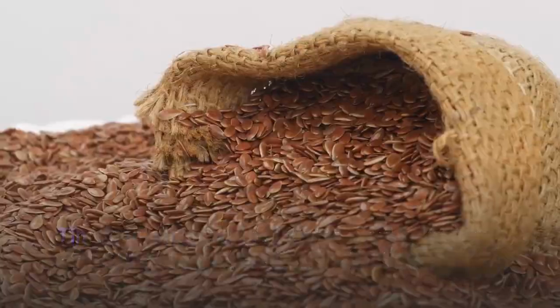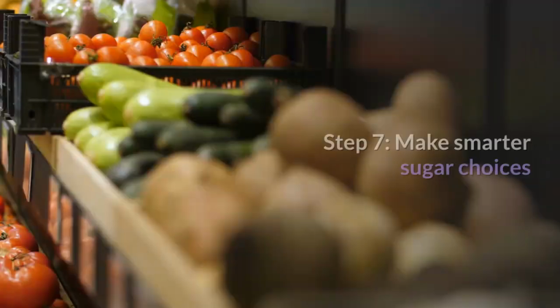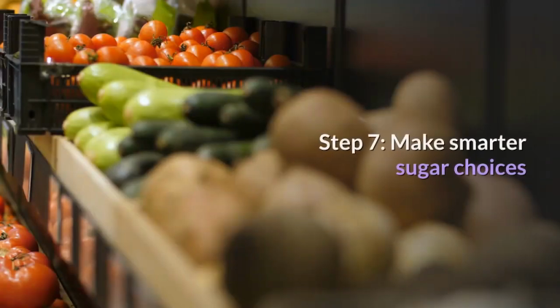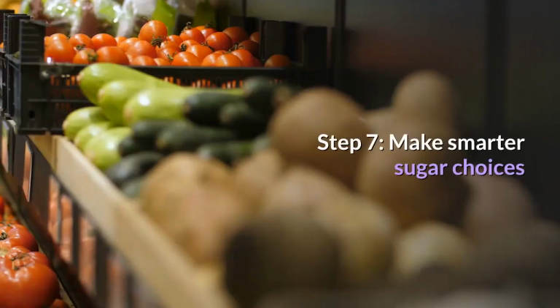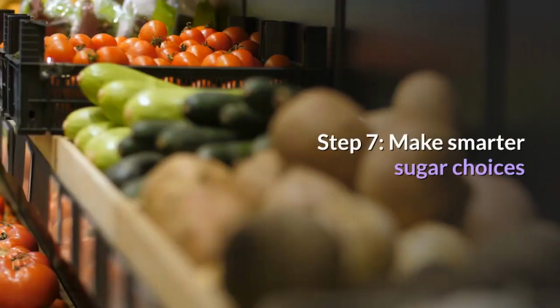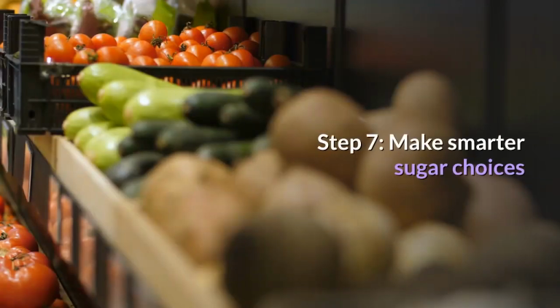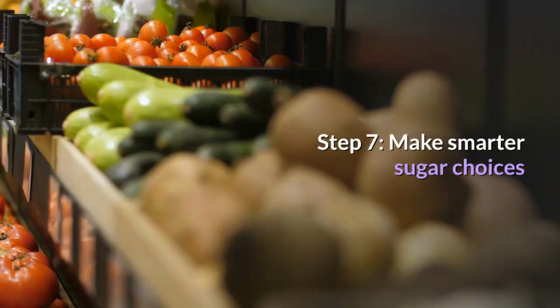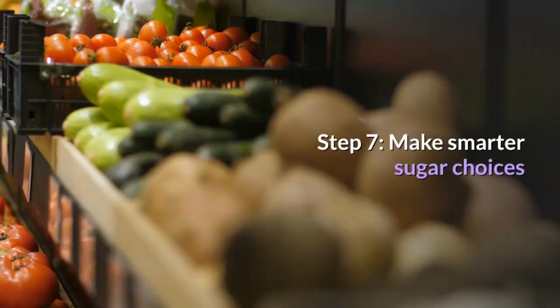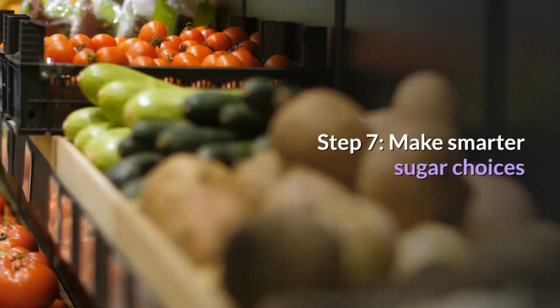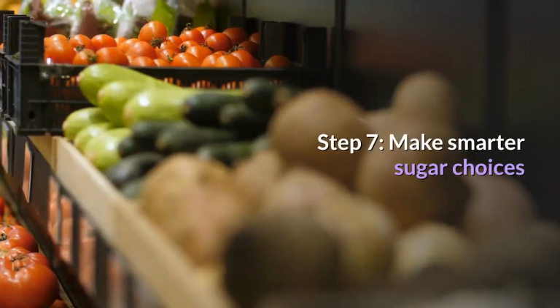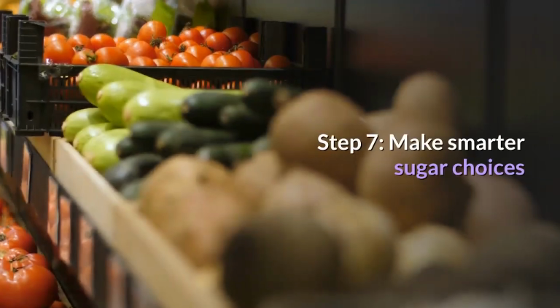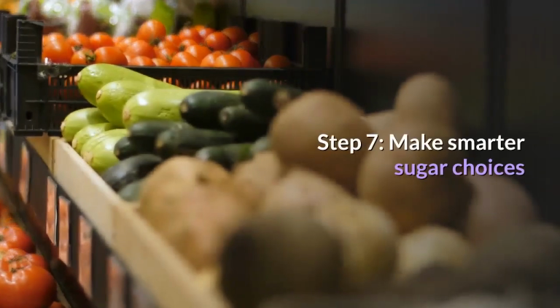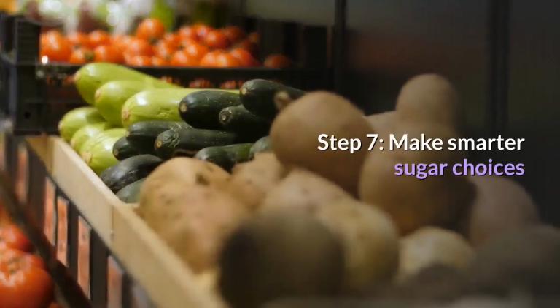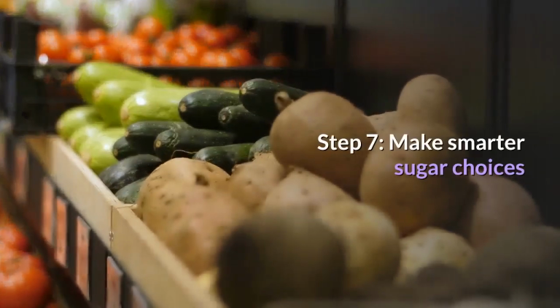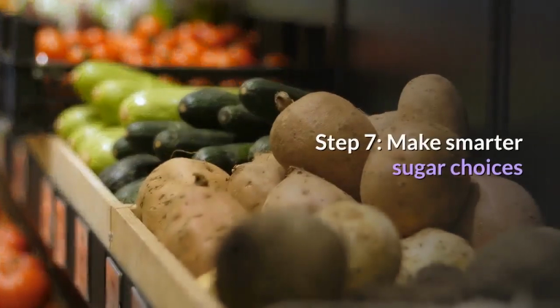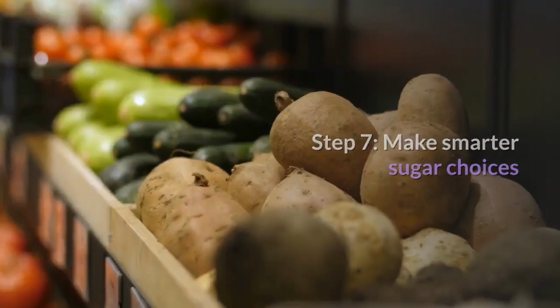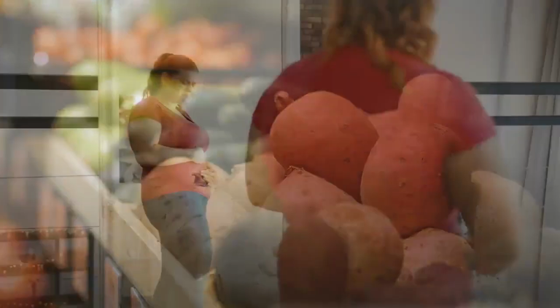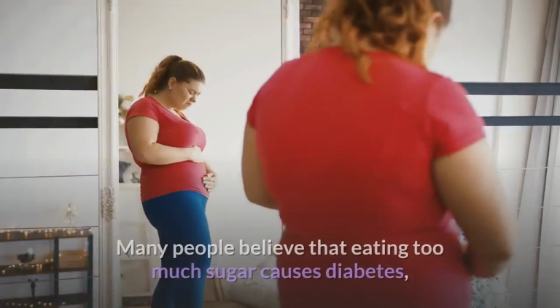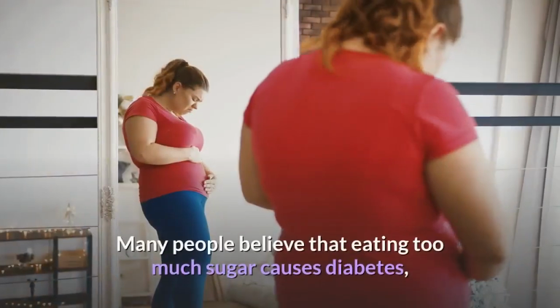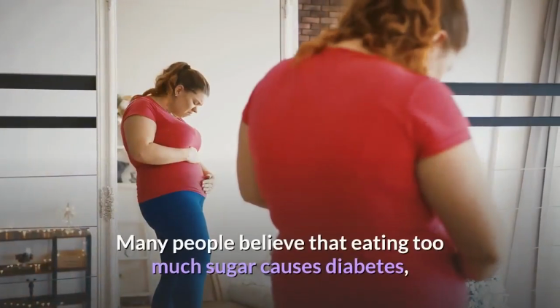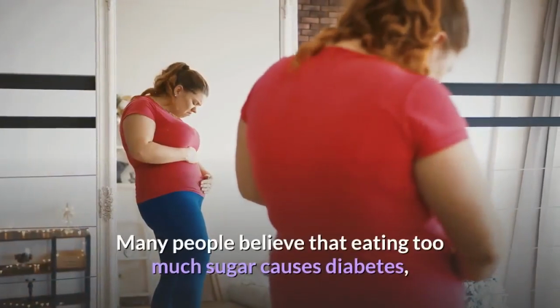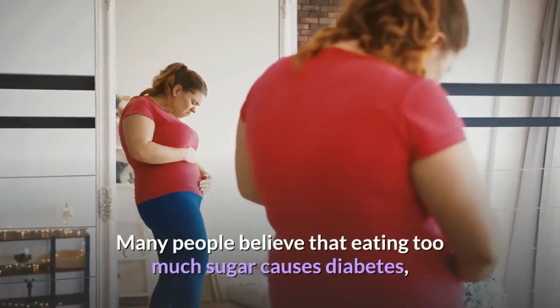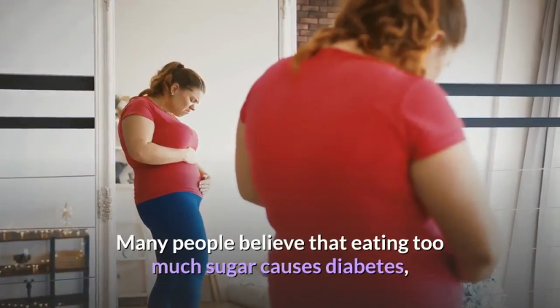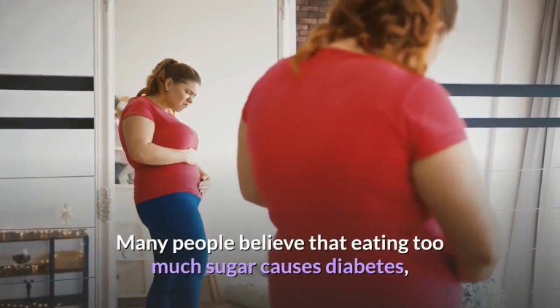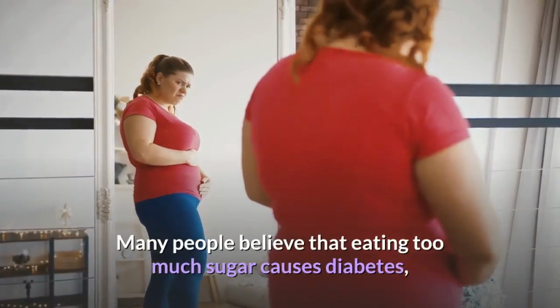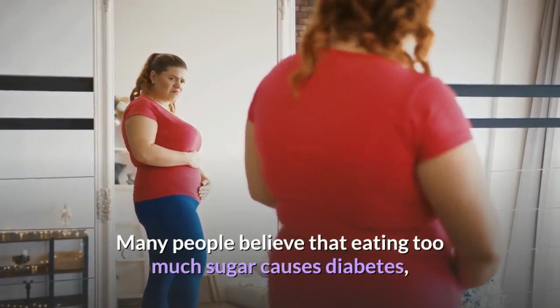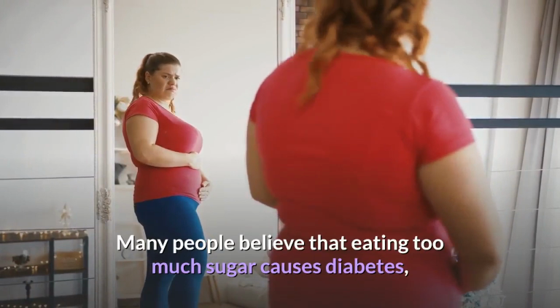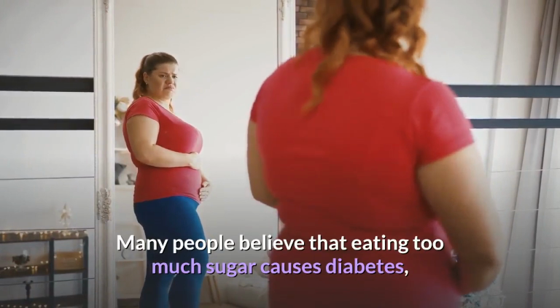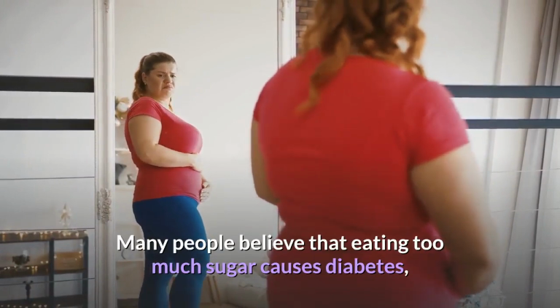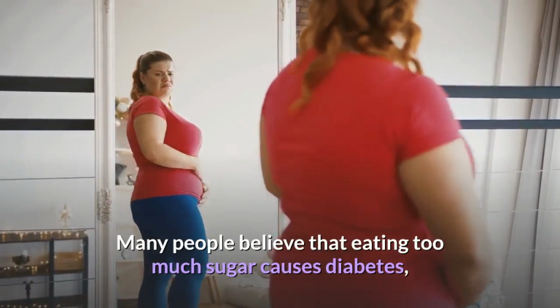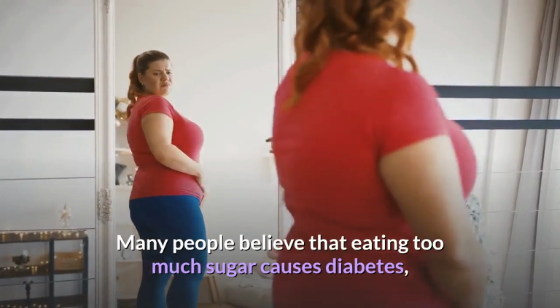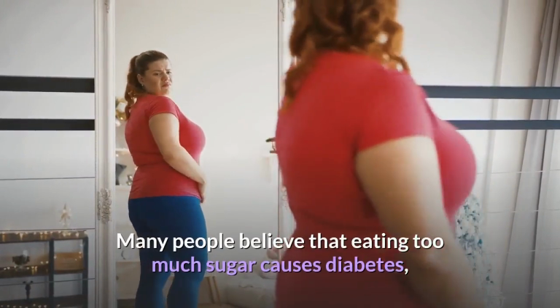Step 7: Make smarter sugar choices. Many people believe that eating too much sugar causes diabetes.